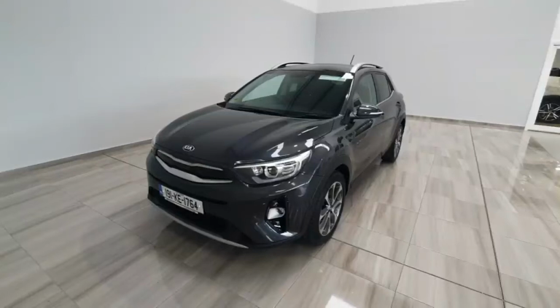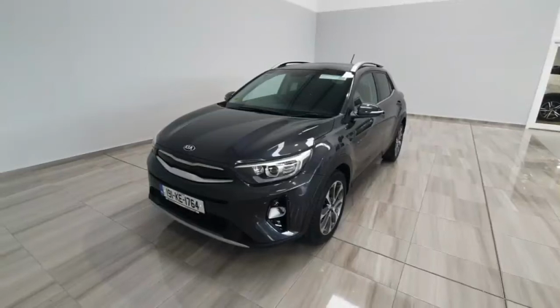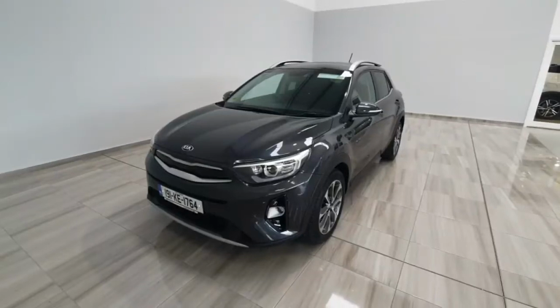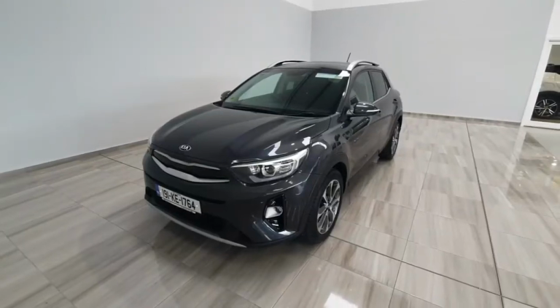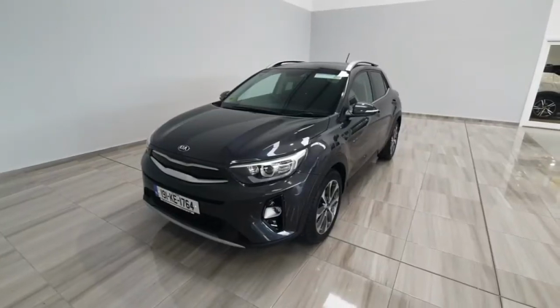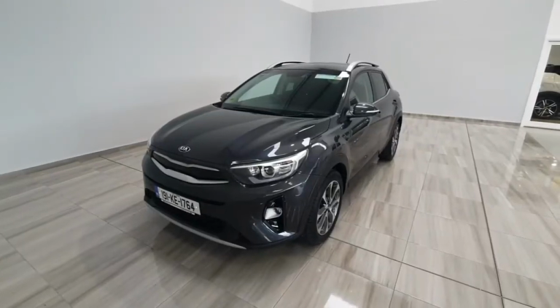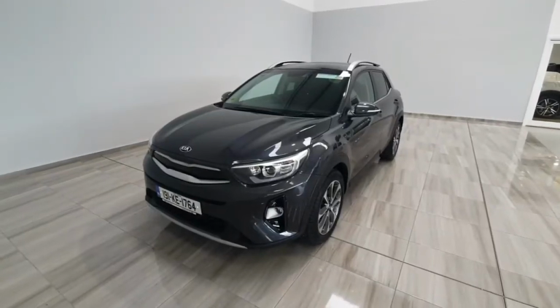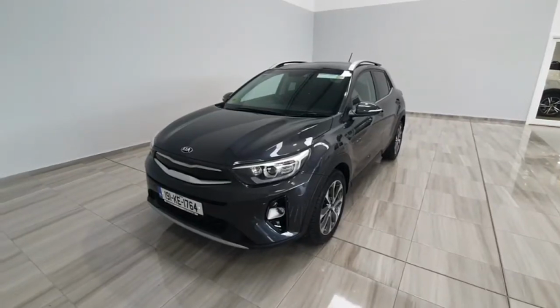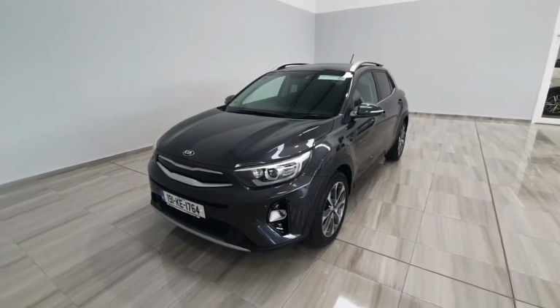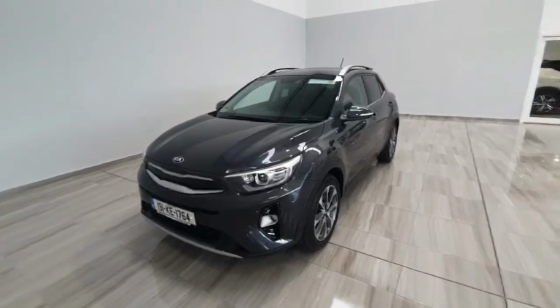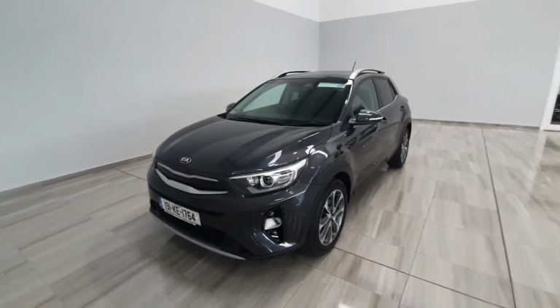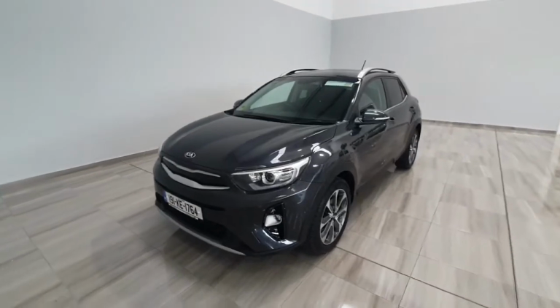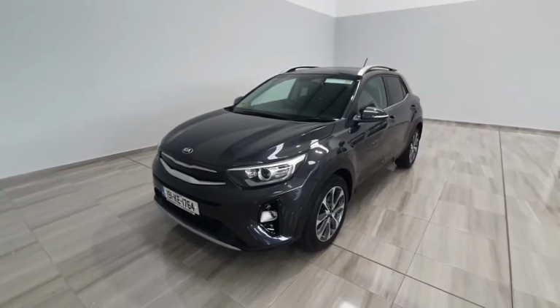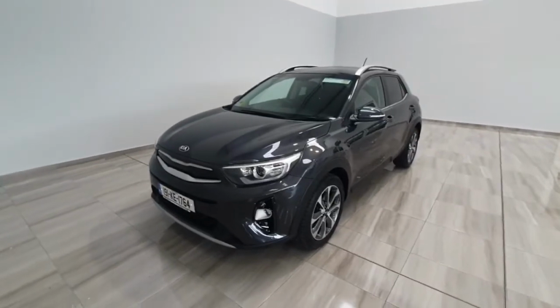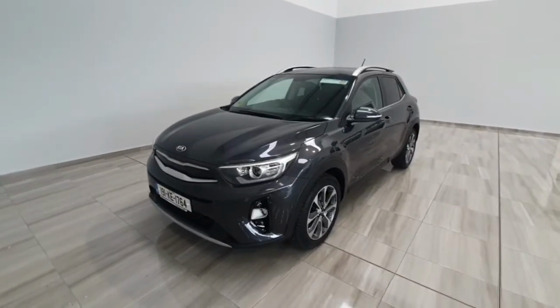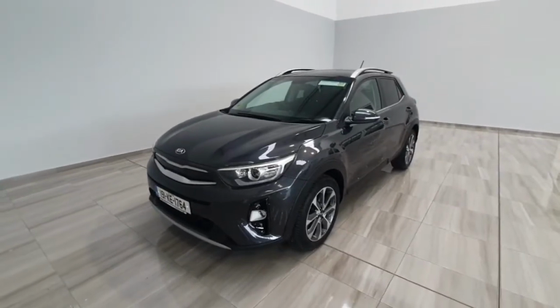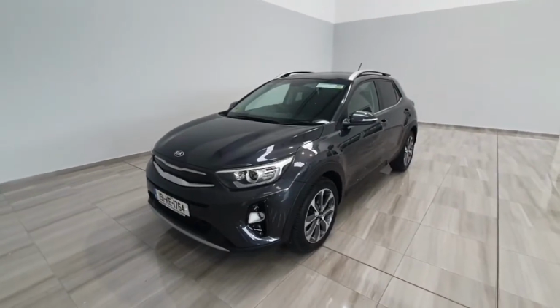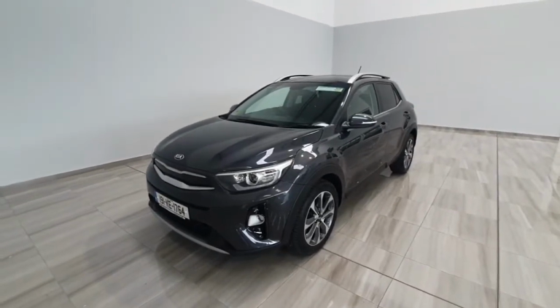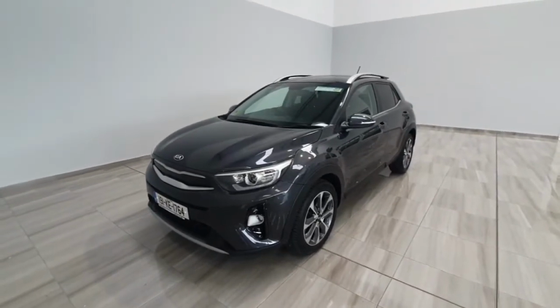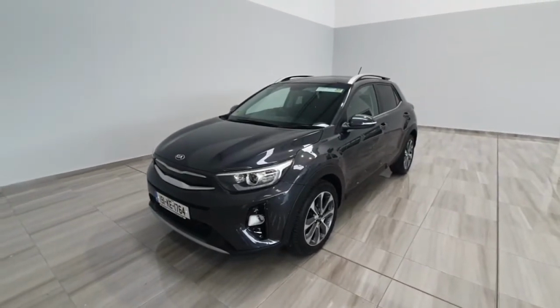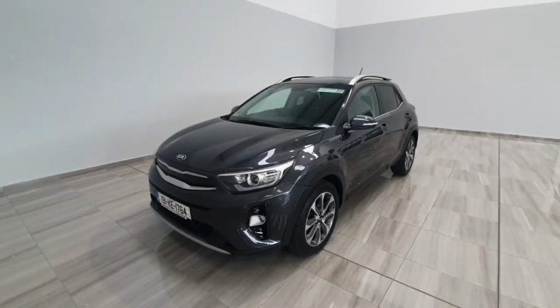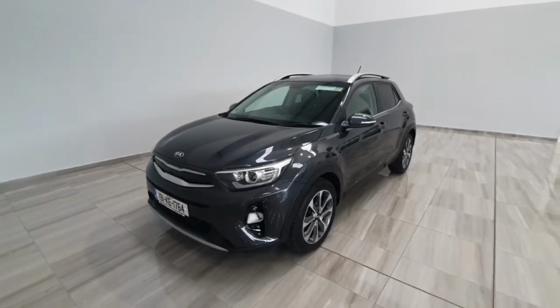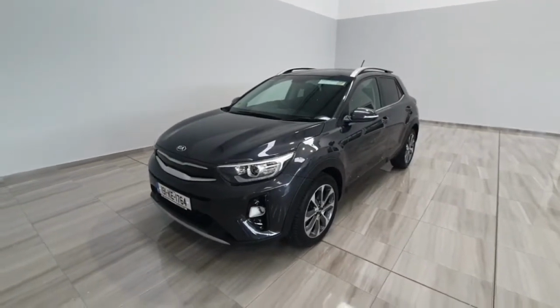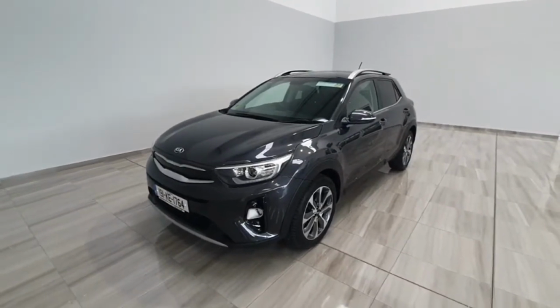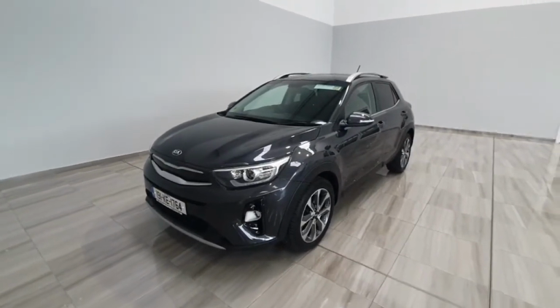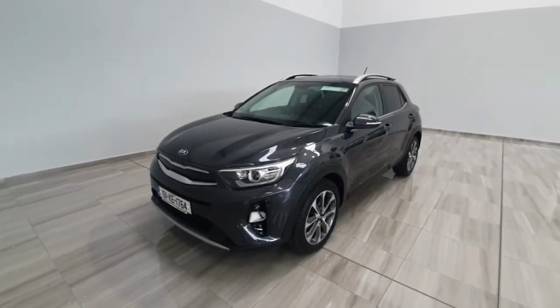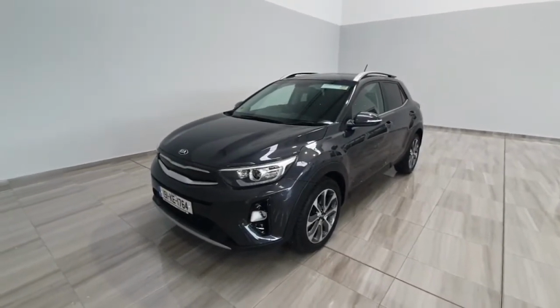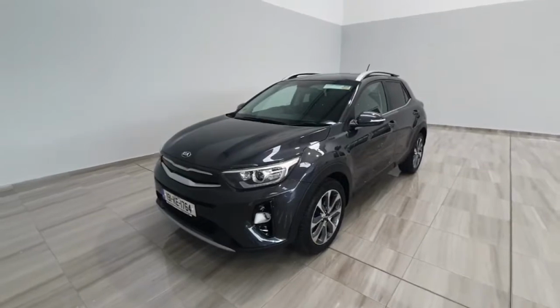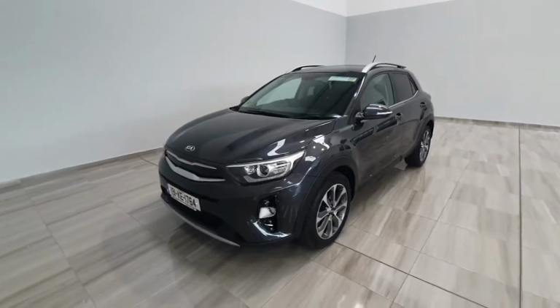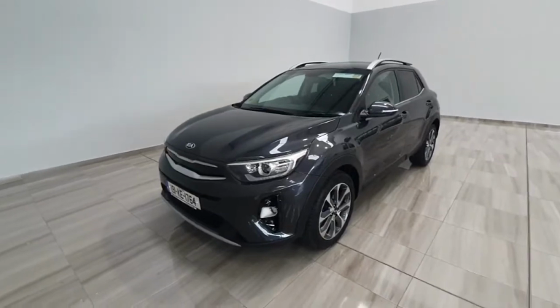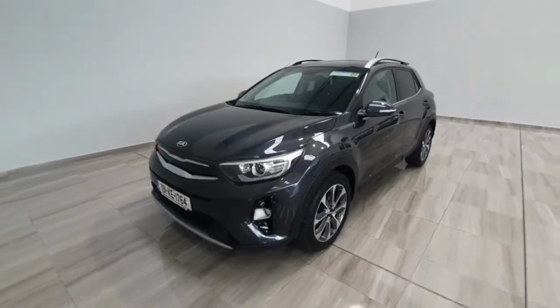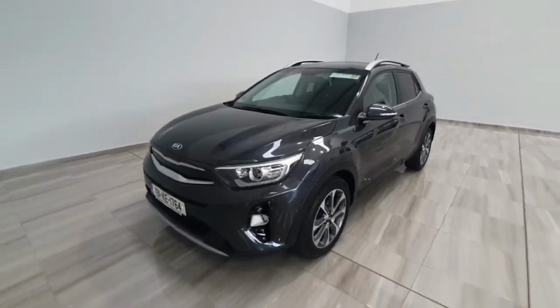Hello and welcome to Finland Motor Group. Clayton is going to show you around this 2019 Kia Stonic we've just taken into stock.